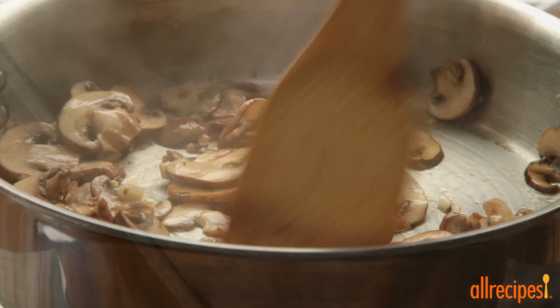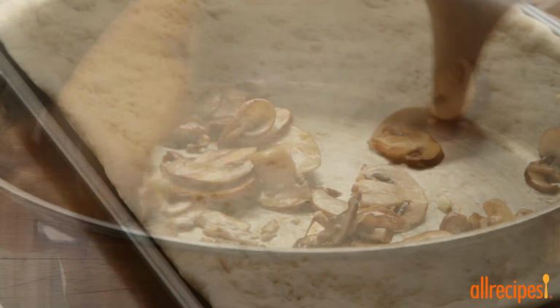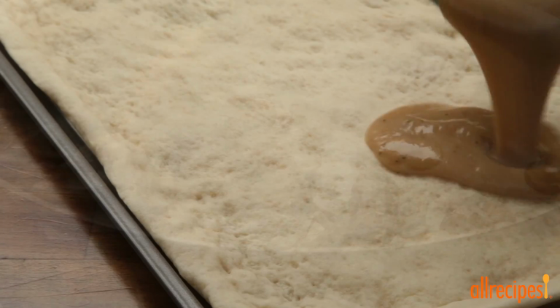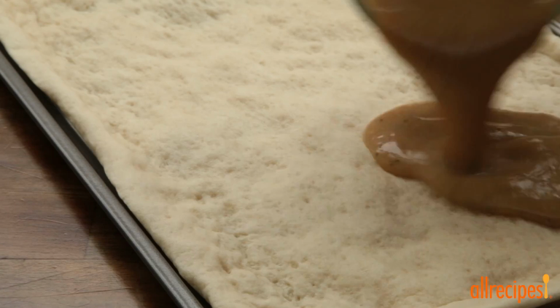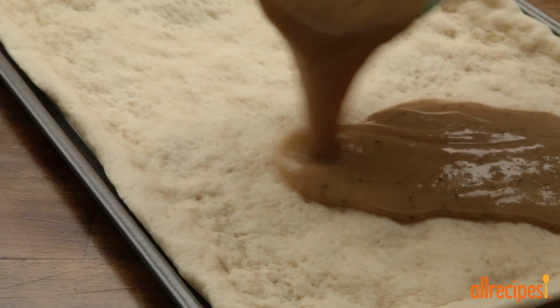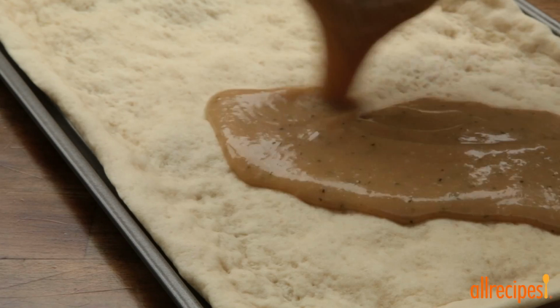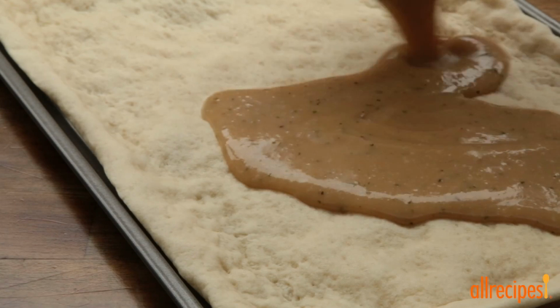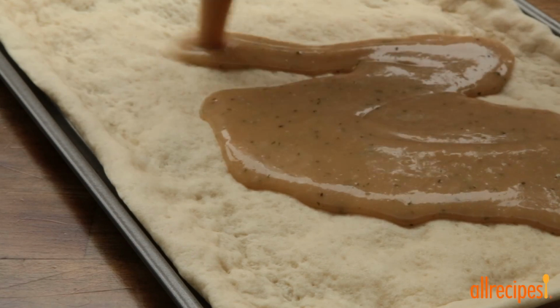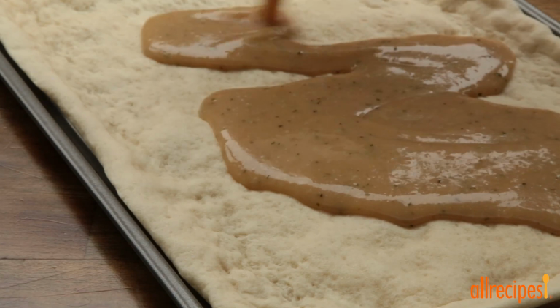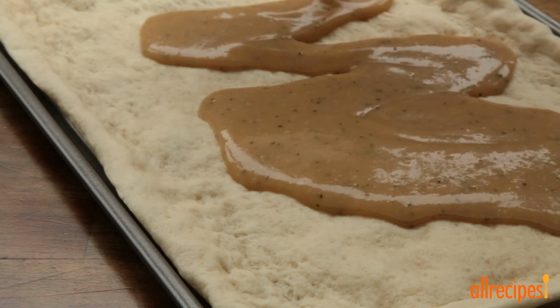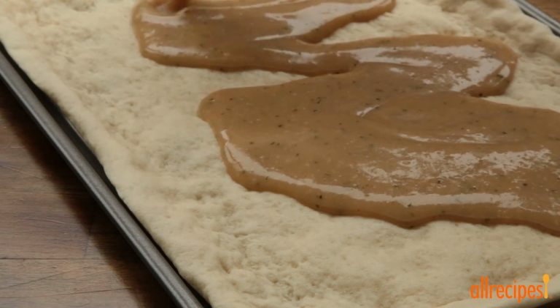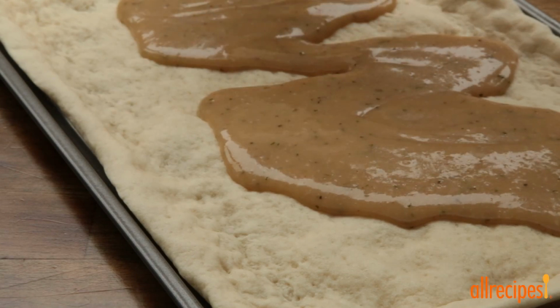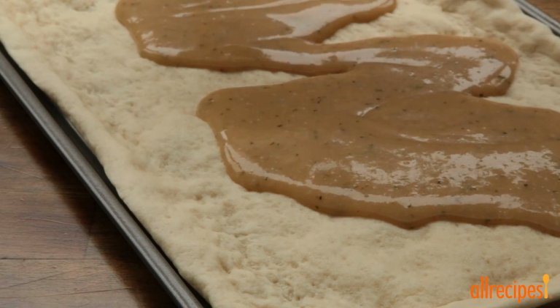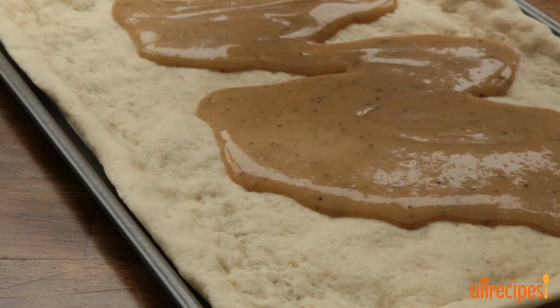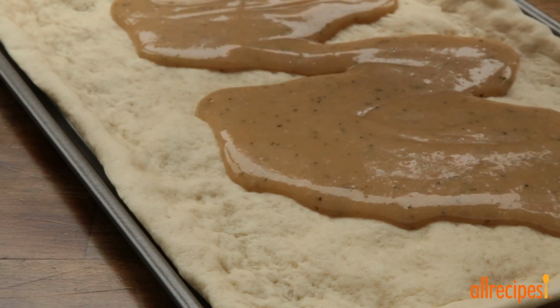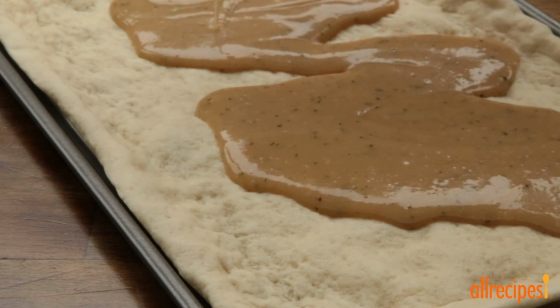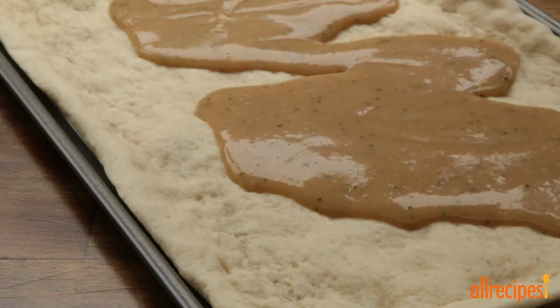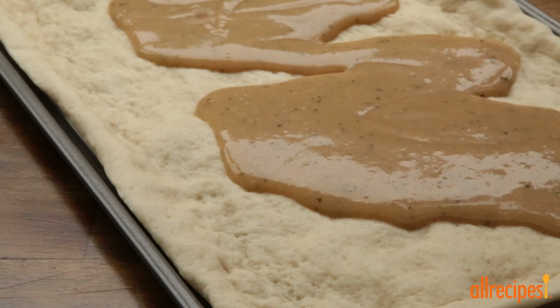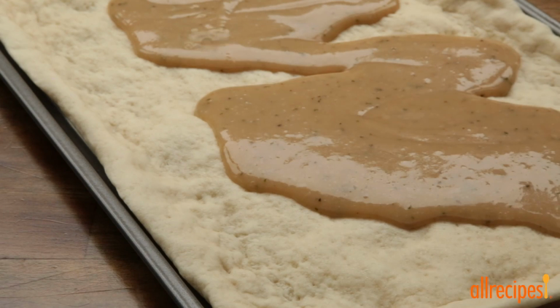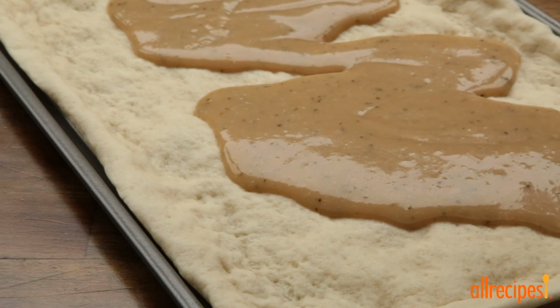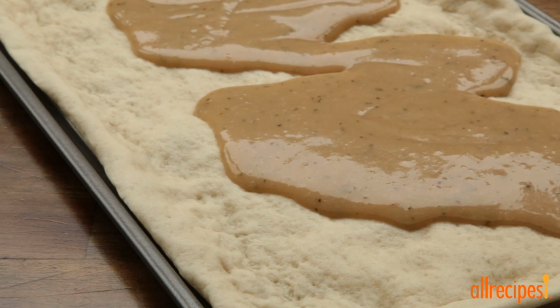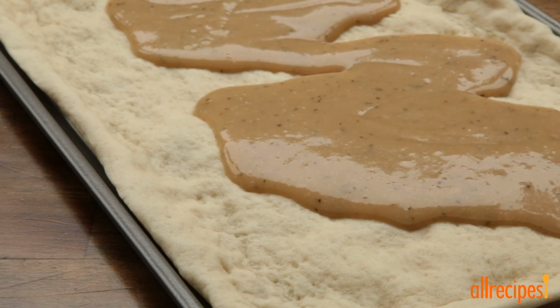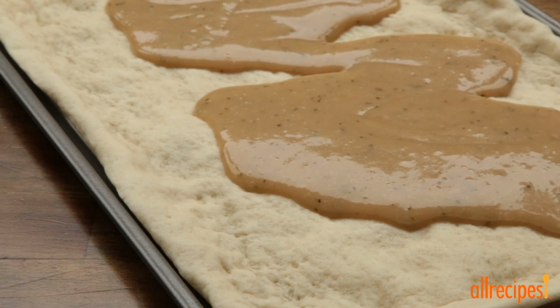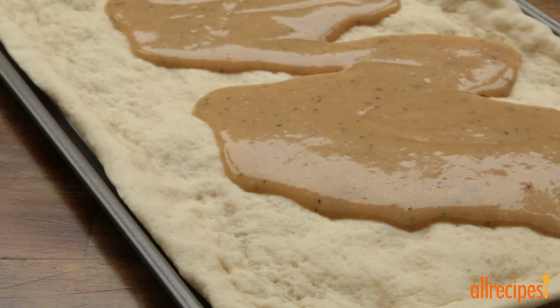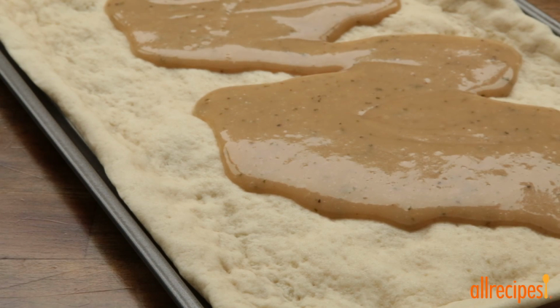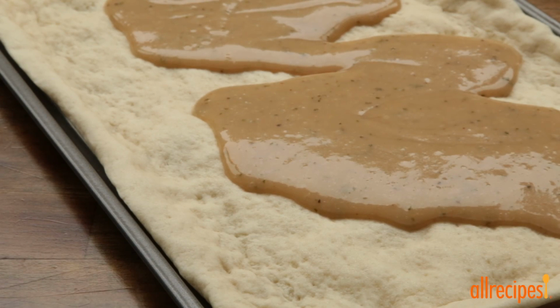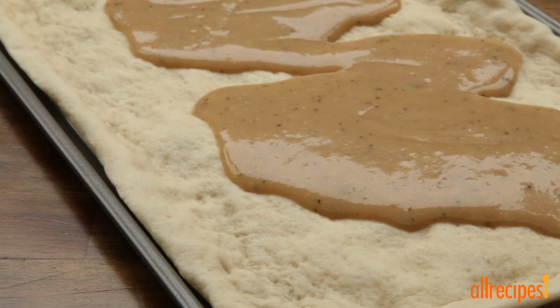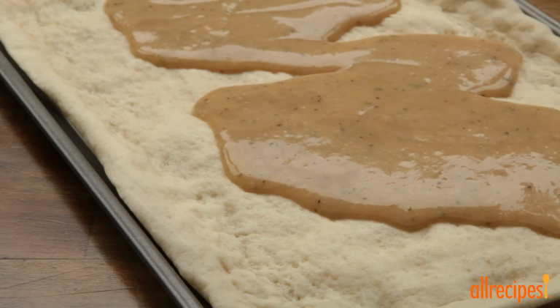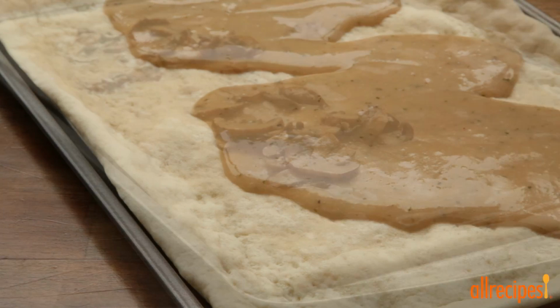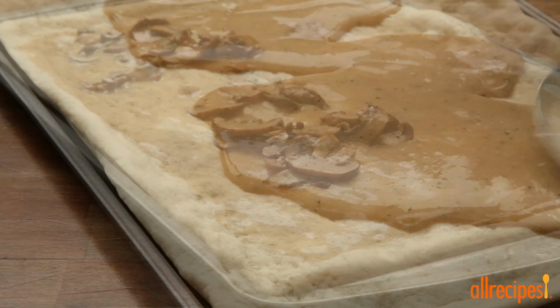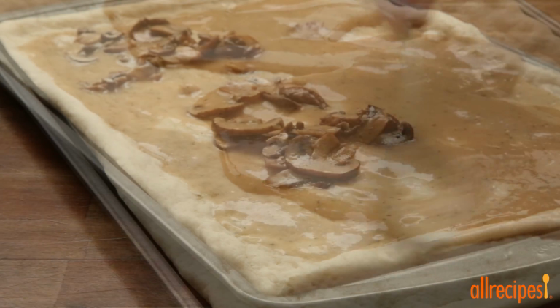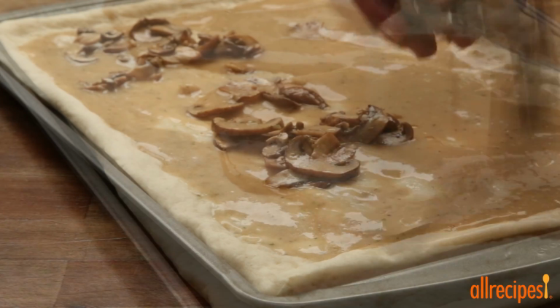For the sauce, we're using 1½ cups of turkey gravy, spreading it evenly on our crust.